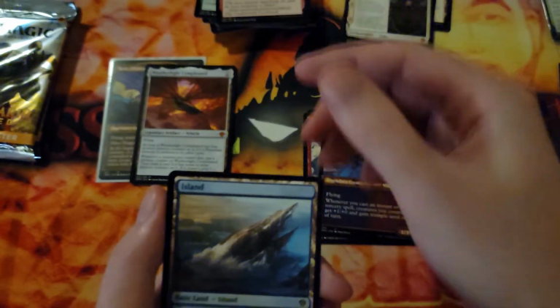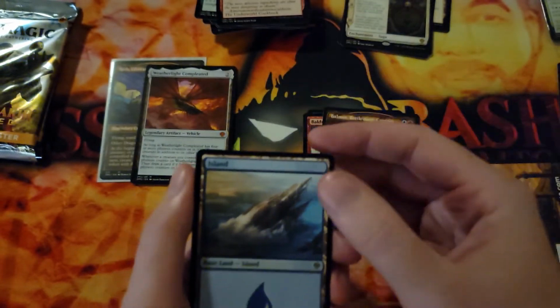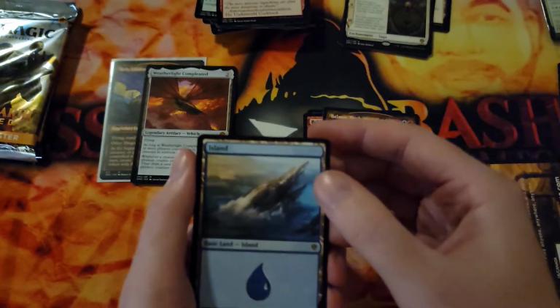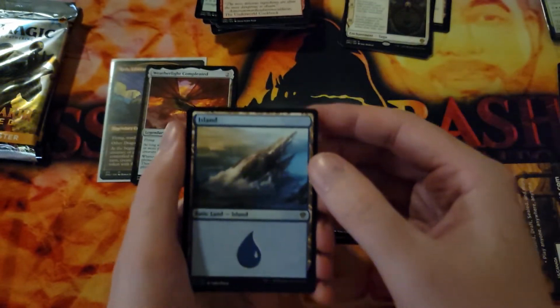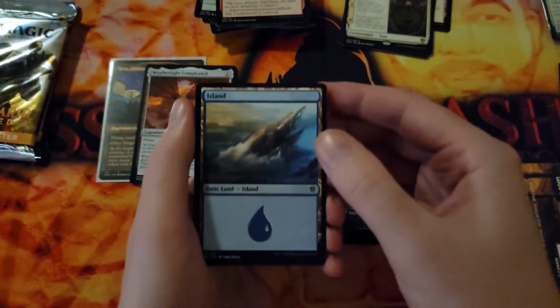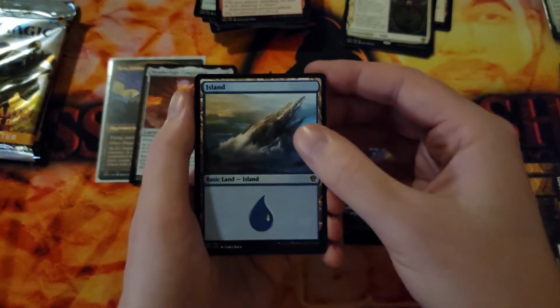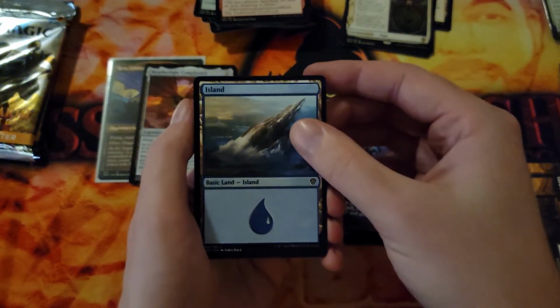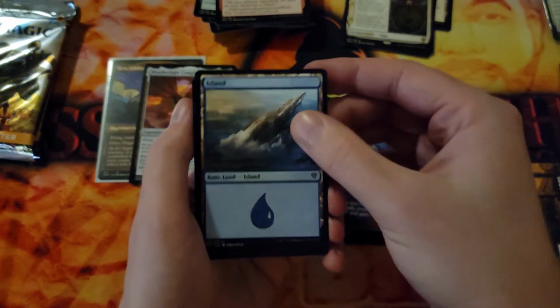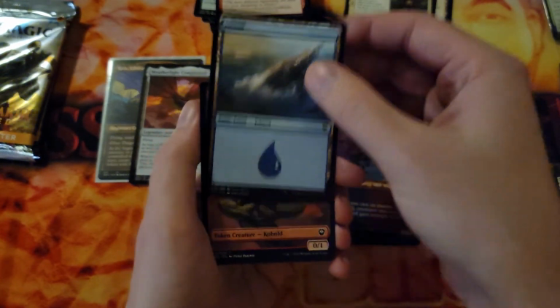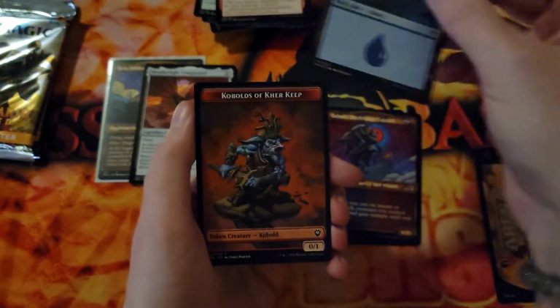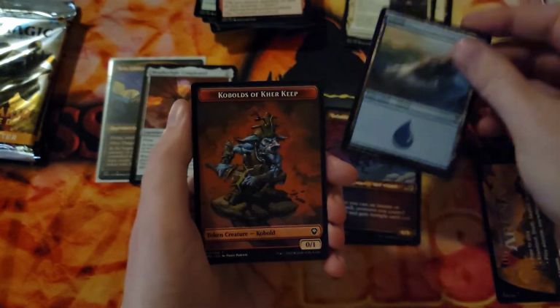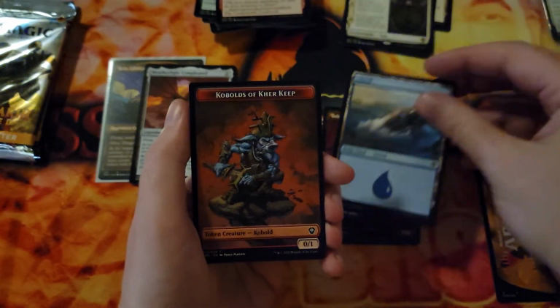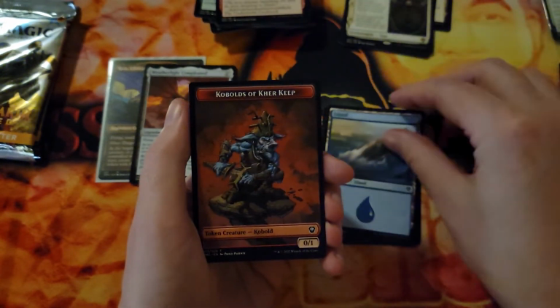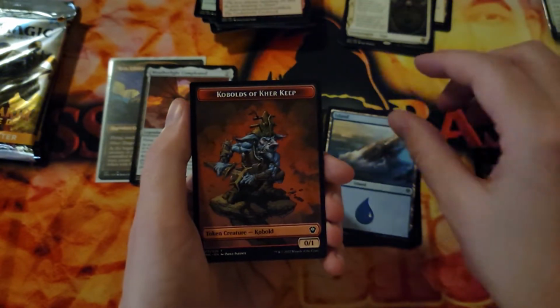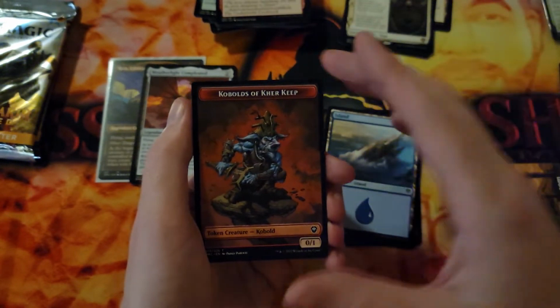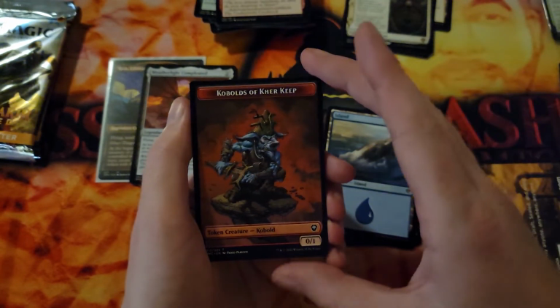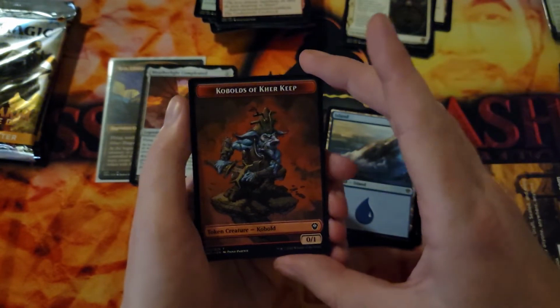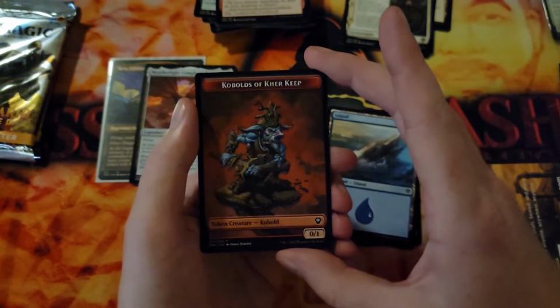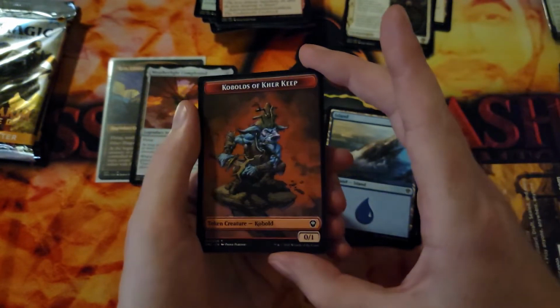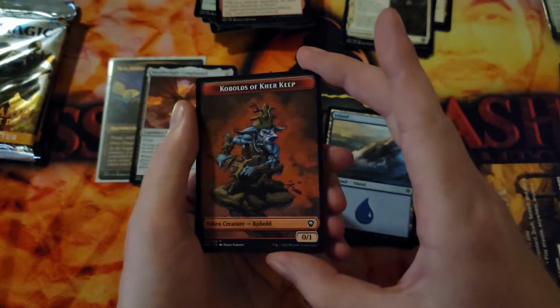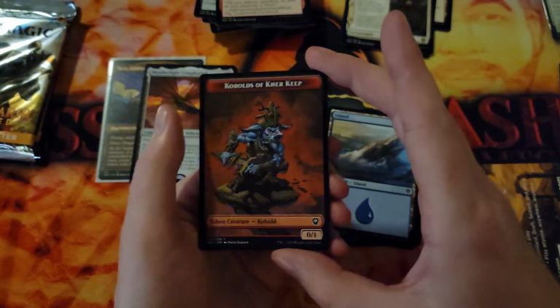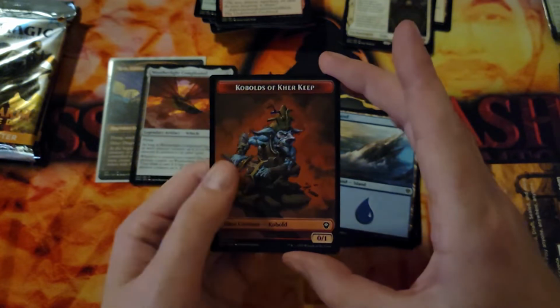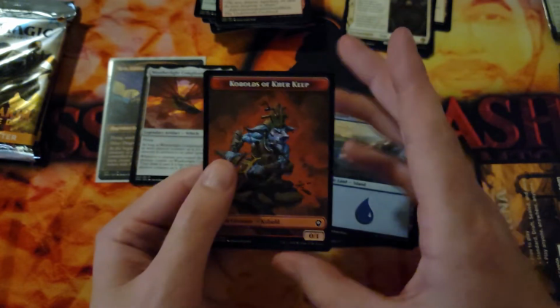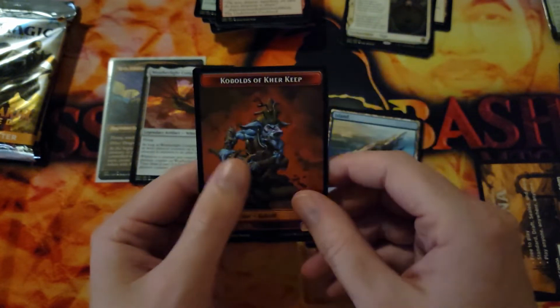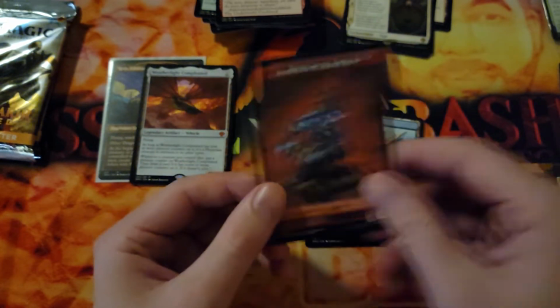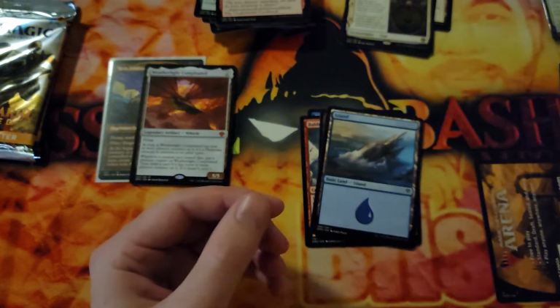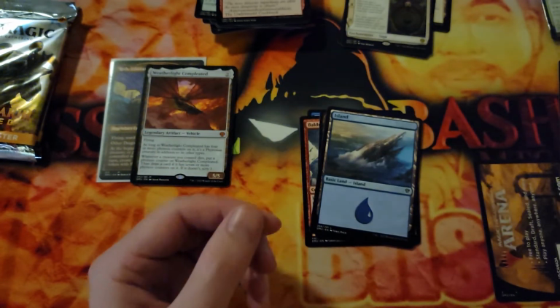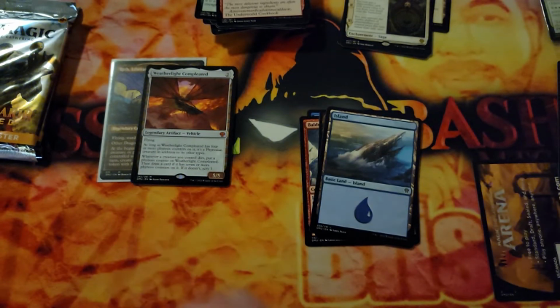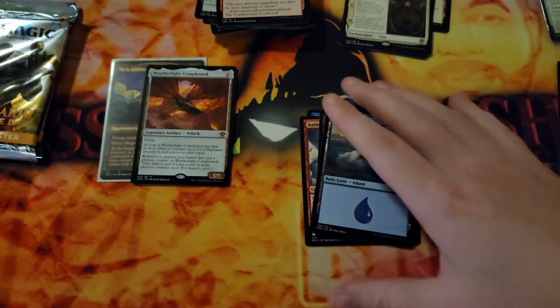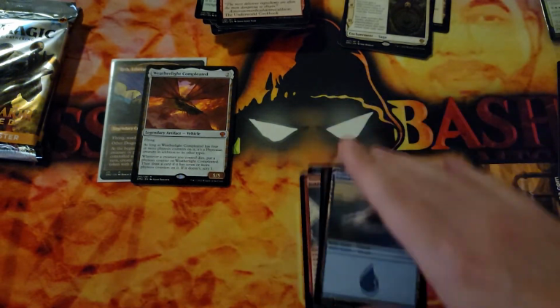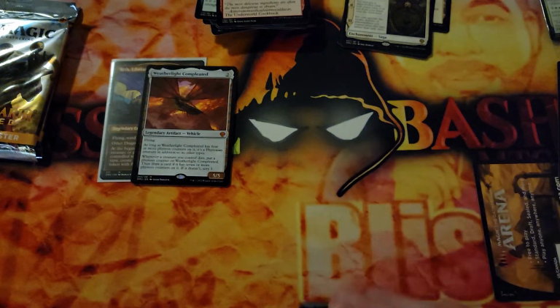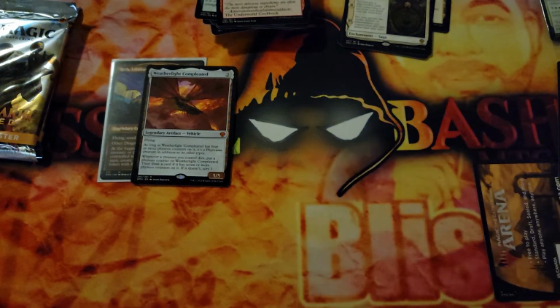We're going to sleeve that guy up. We've got ourselves an Island, and Kobolds of Care Keep — great token.